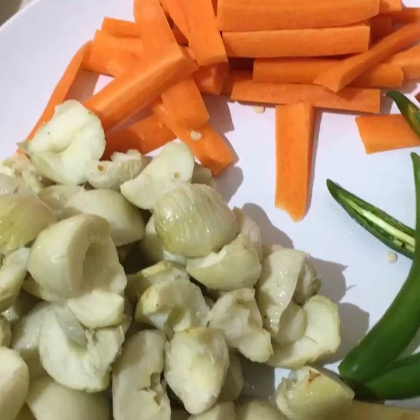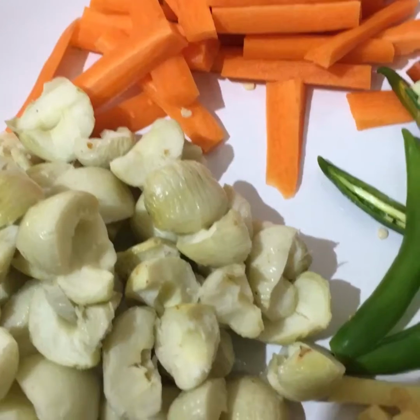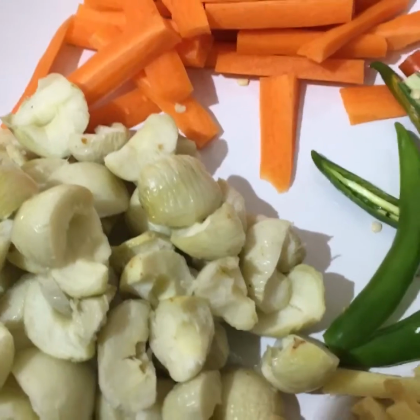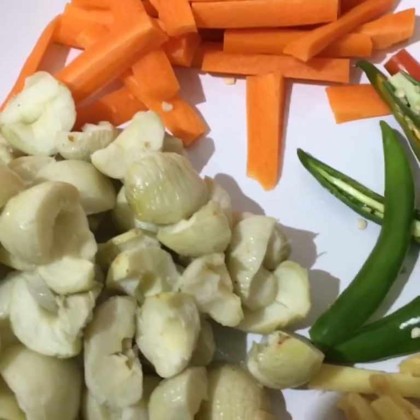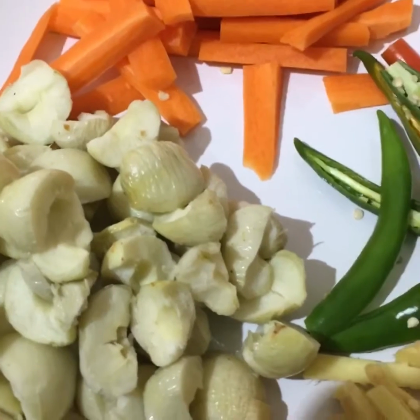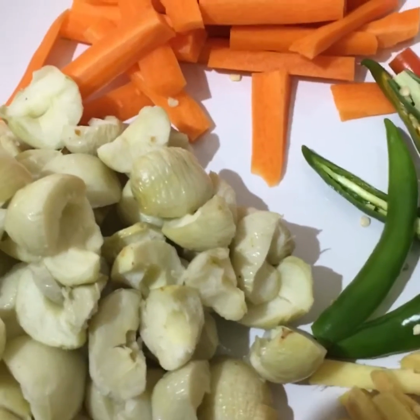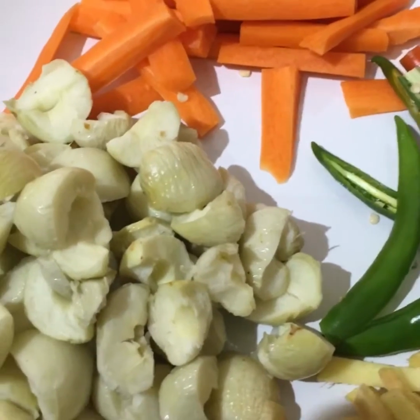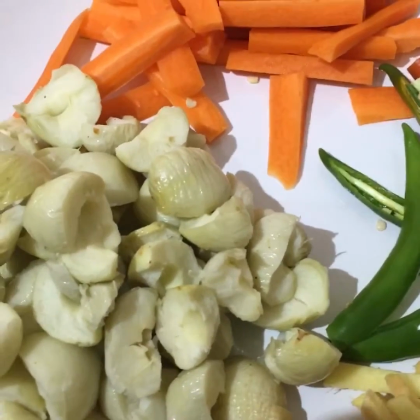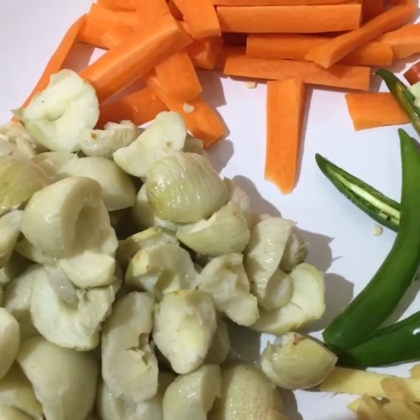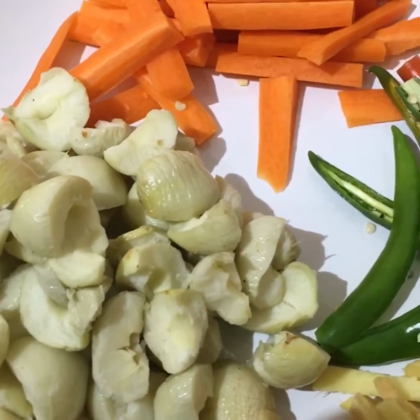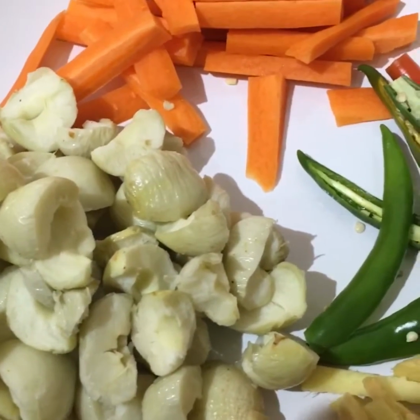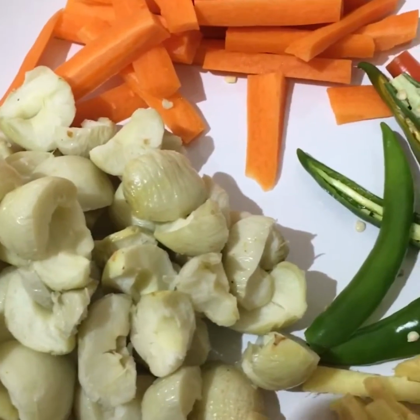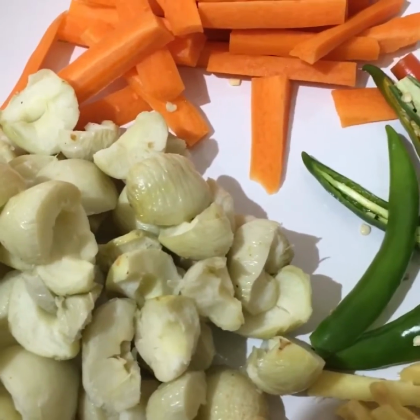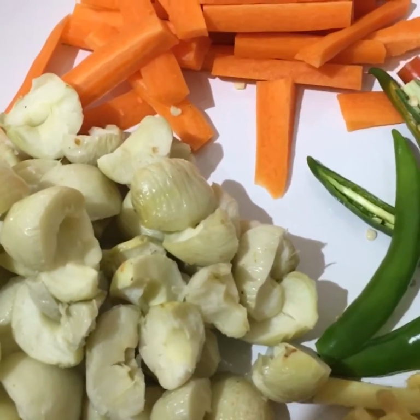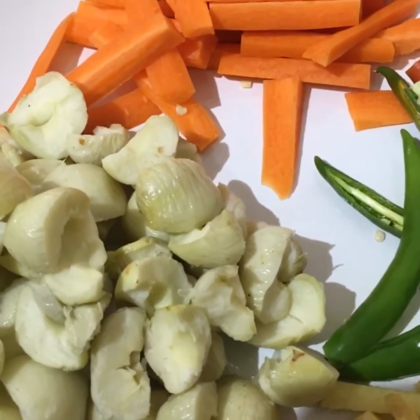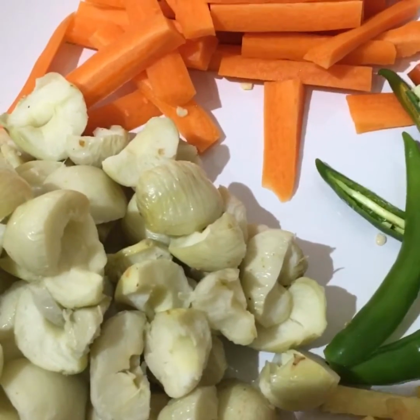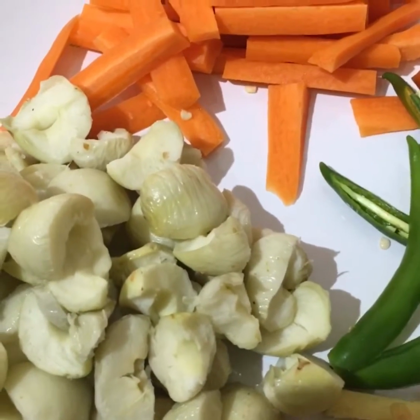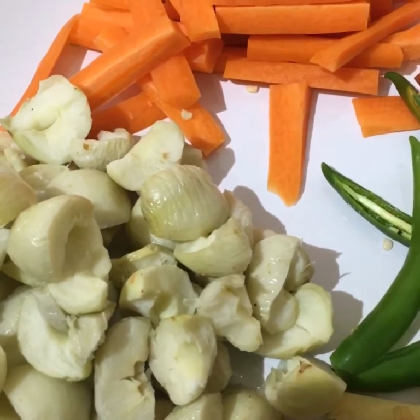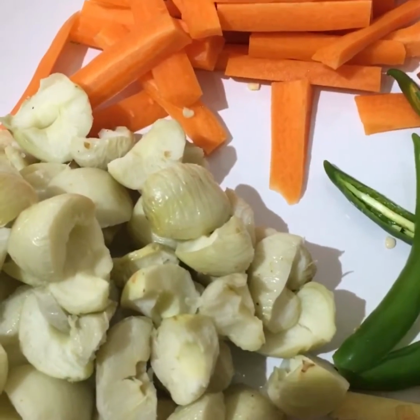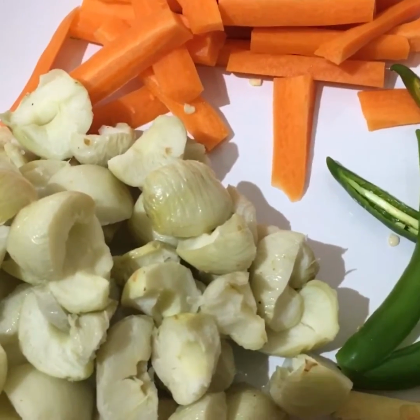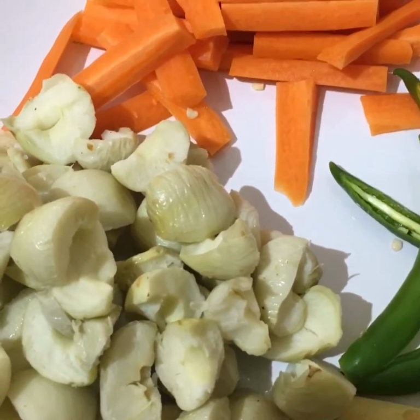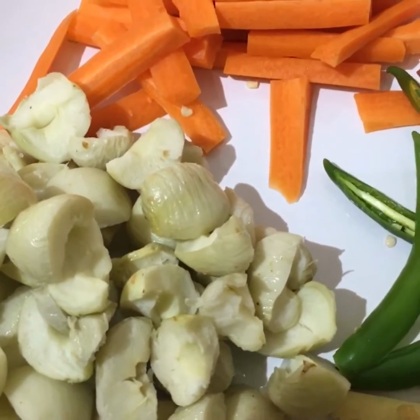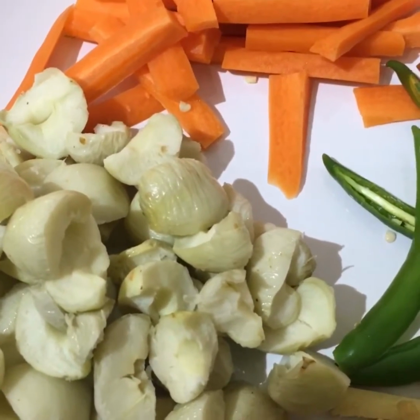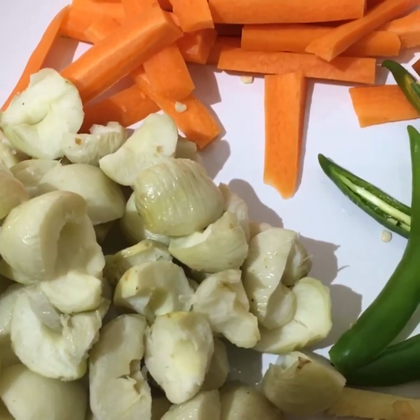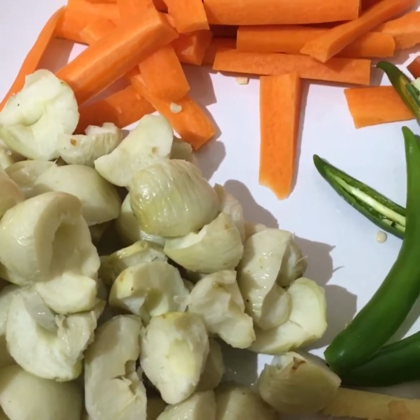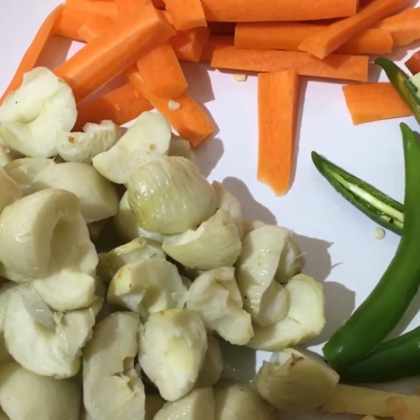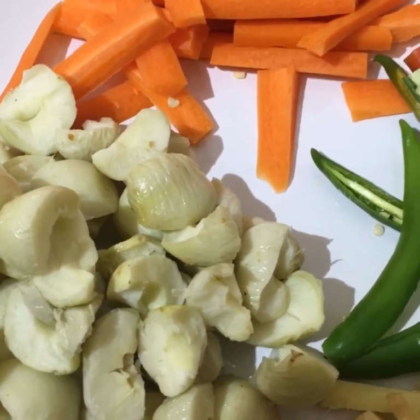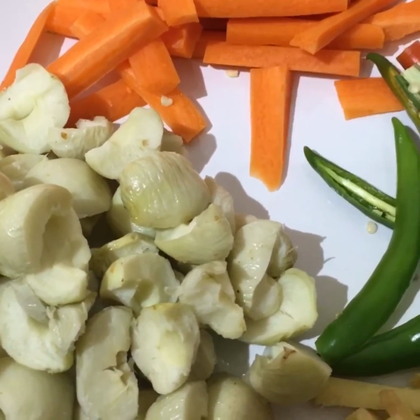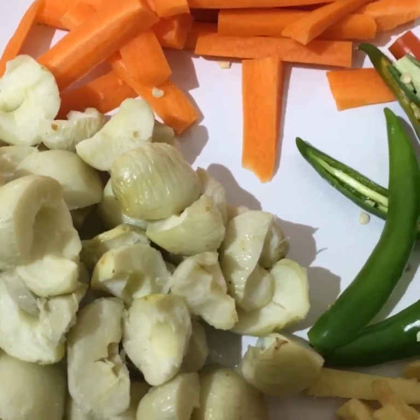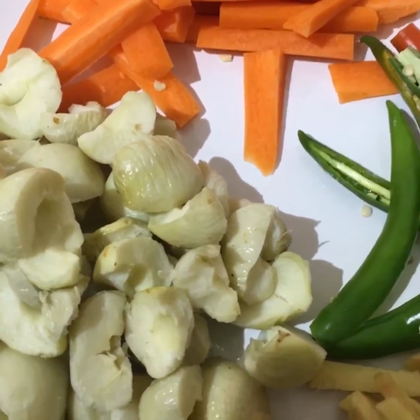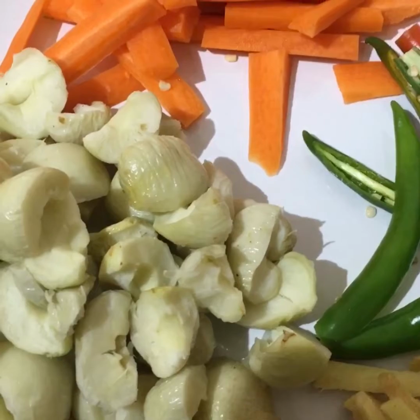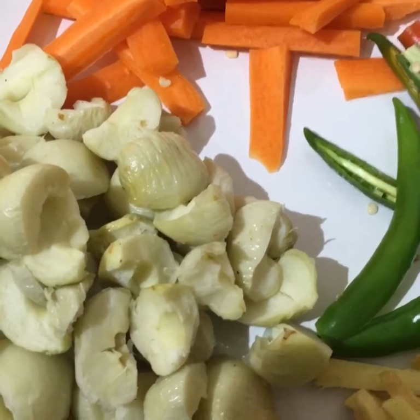Hi guys, how are you all doing? Today I am making amla mixture achar.